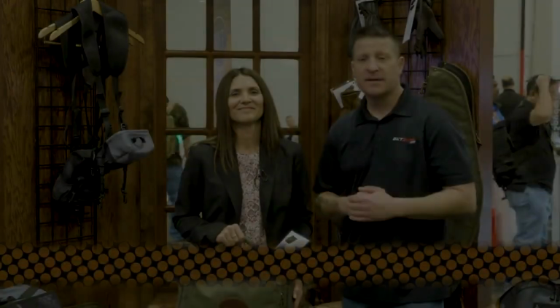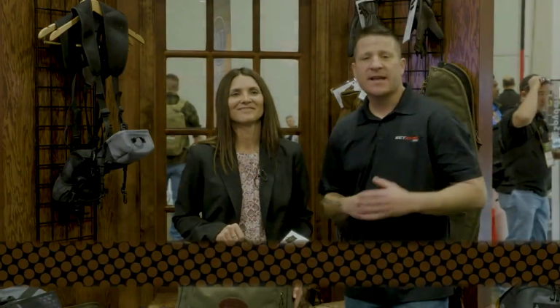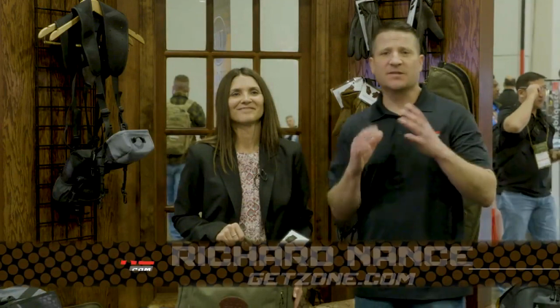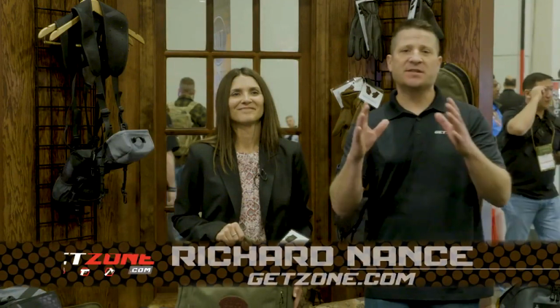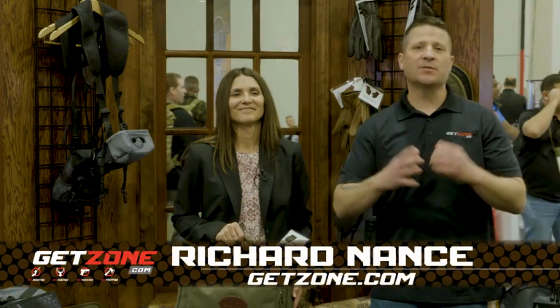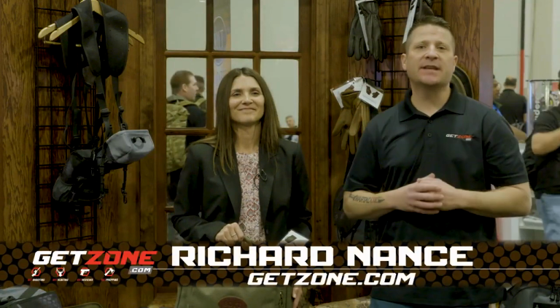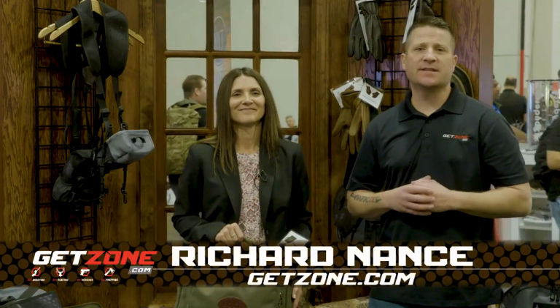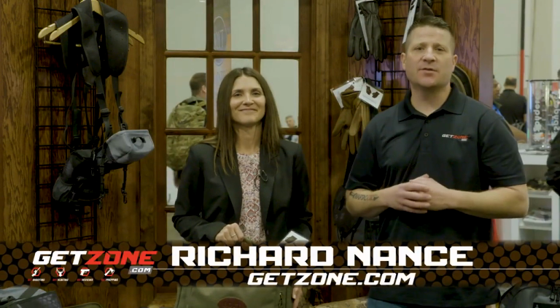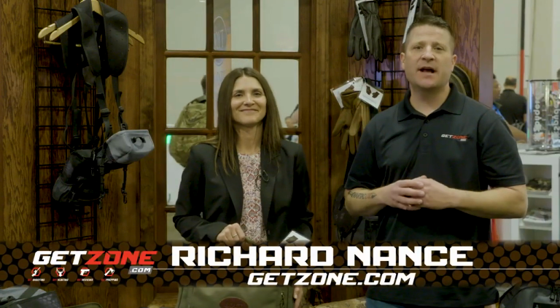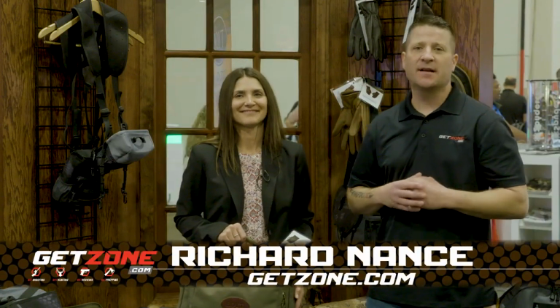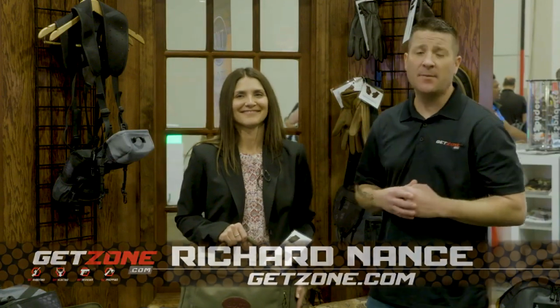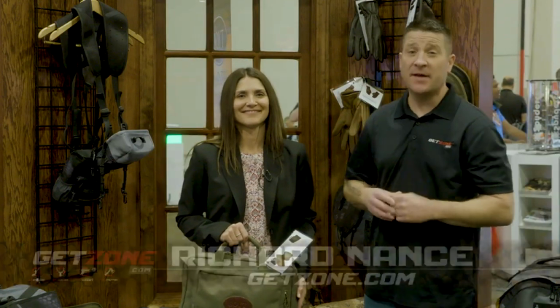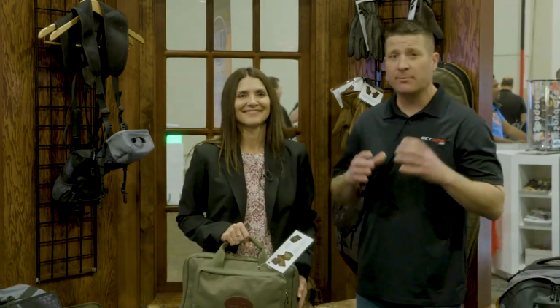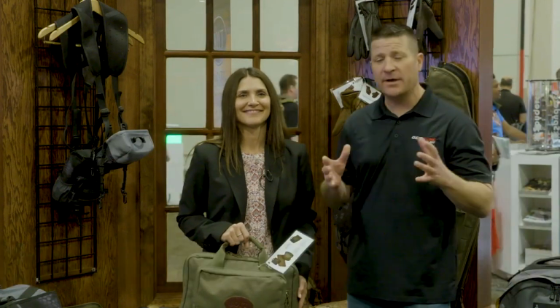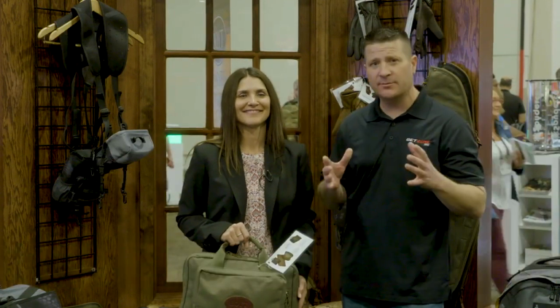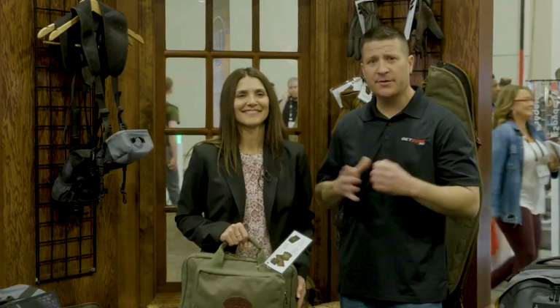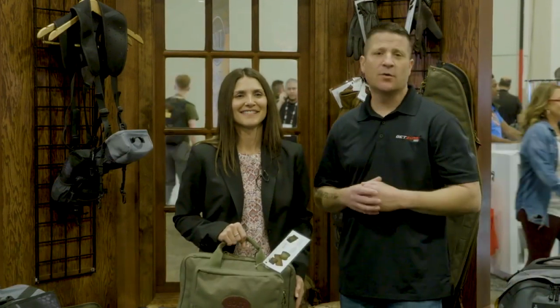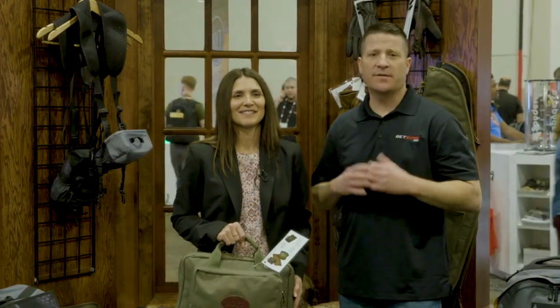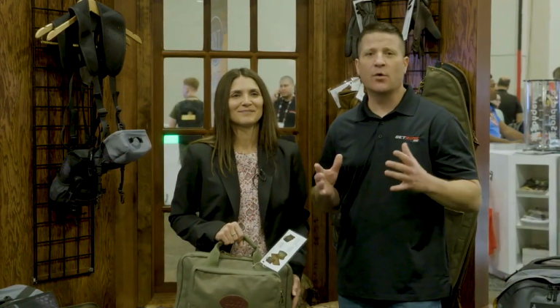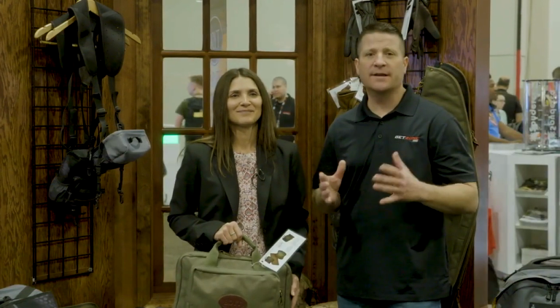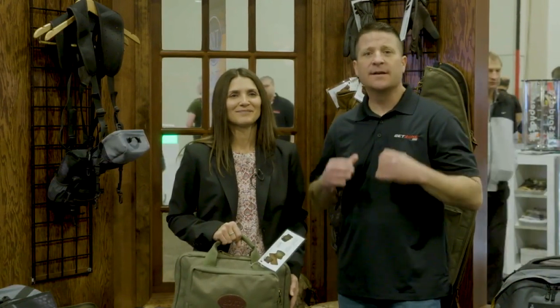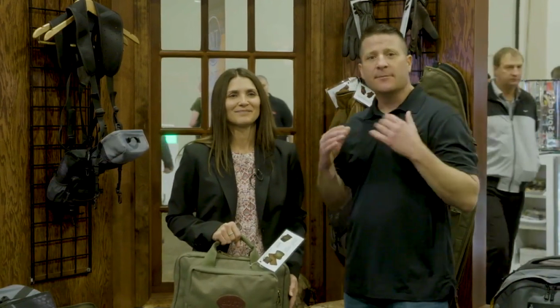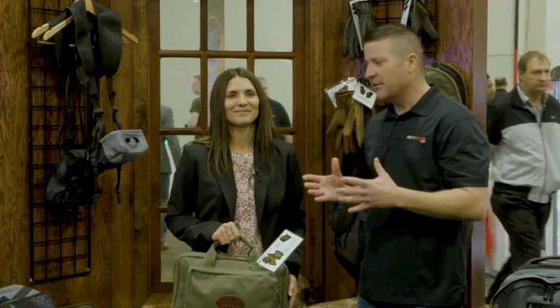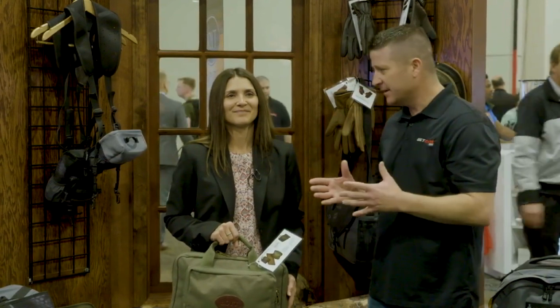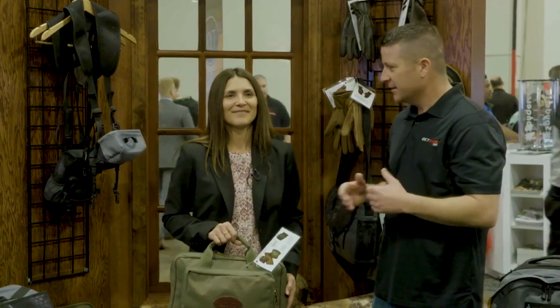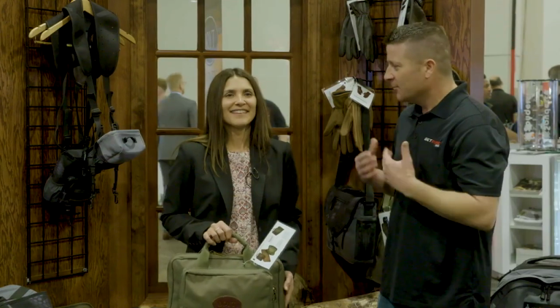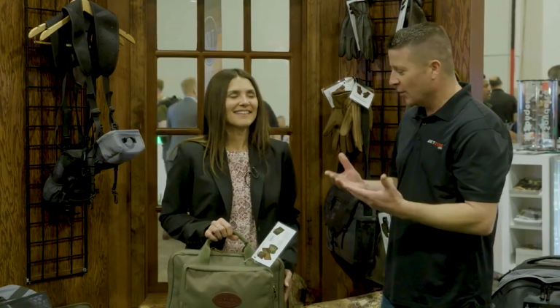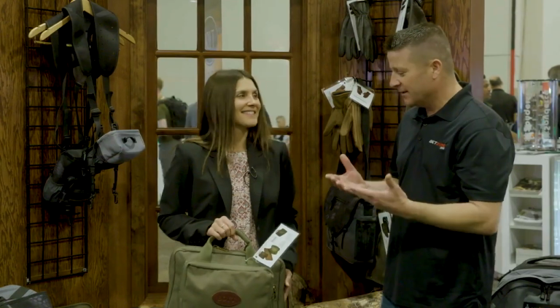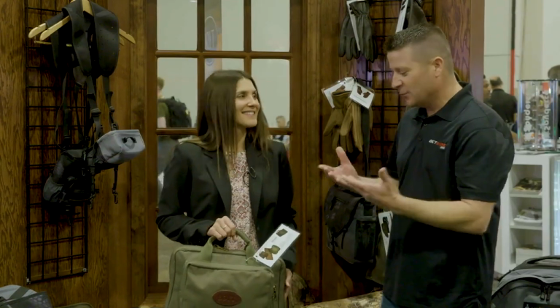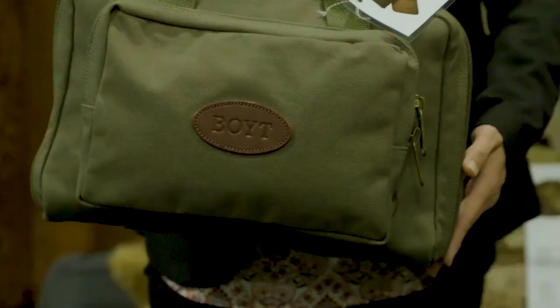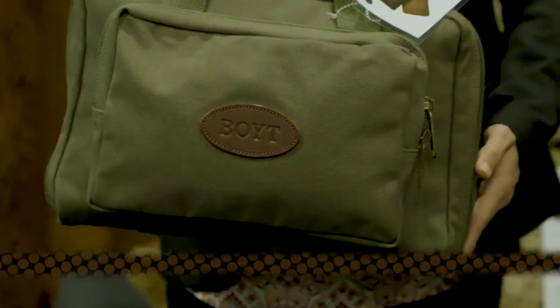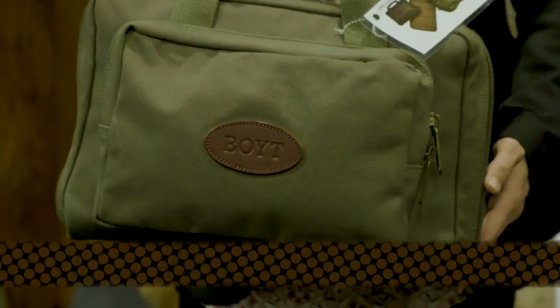Hey guys, Rich Nance with GetZone.com. I'm at the Boyt booth with Morgan Myrick. Morgan, what do you have for us?